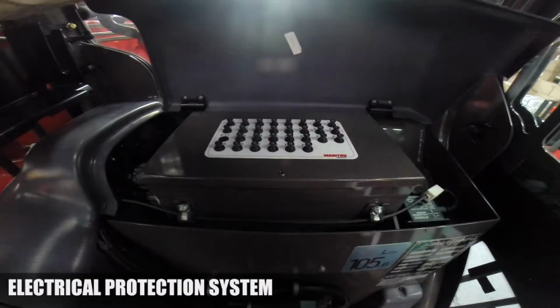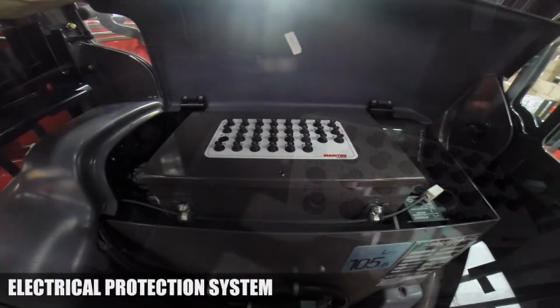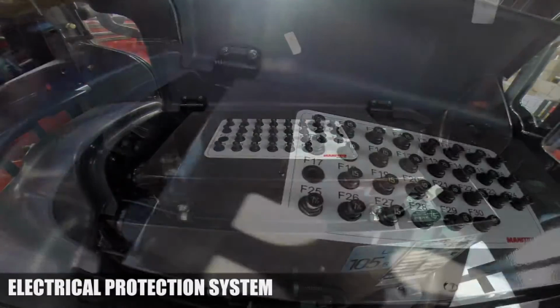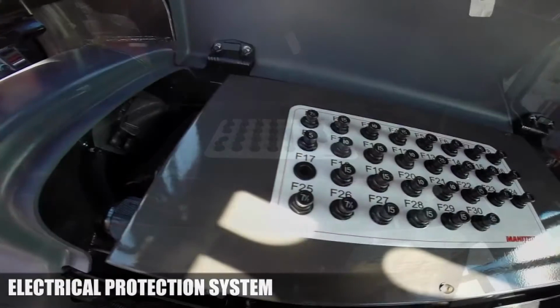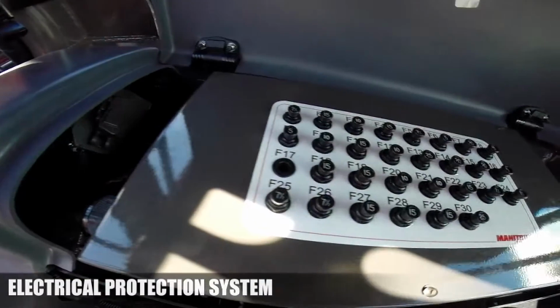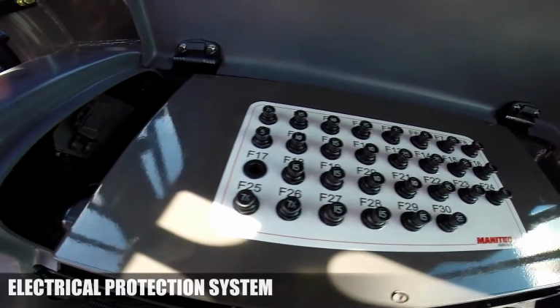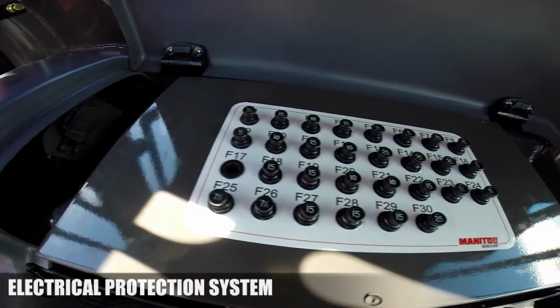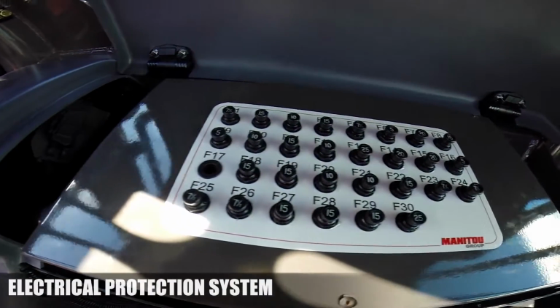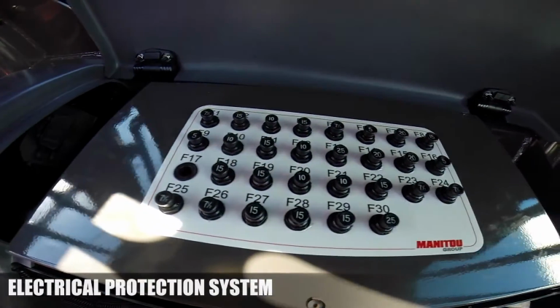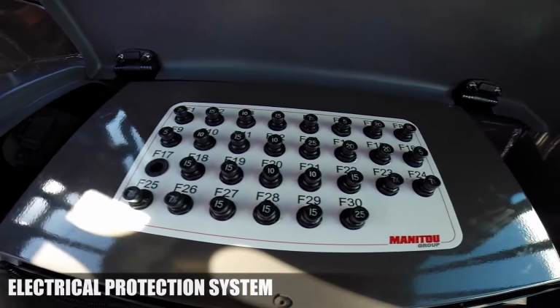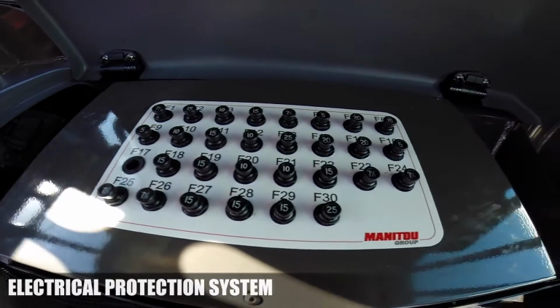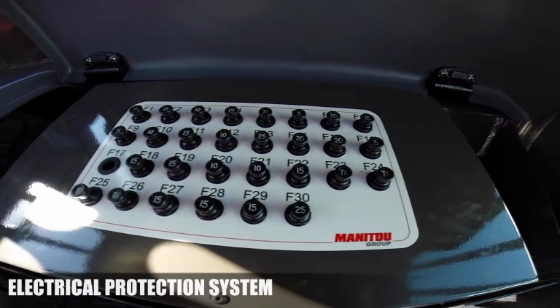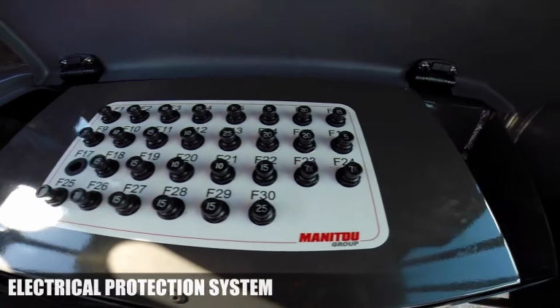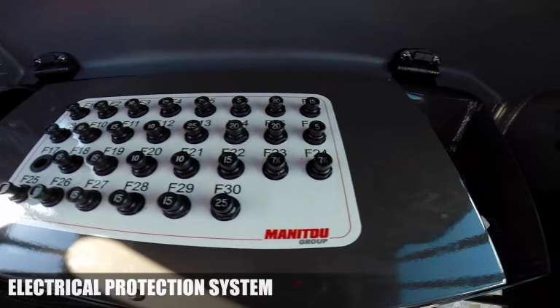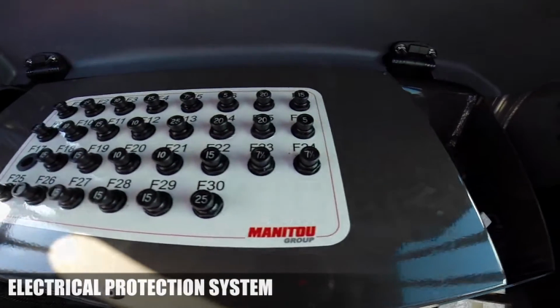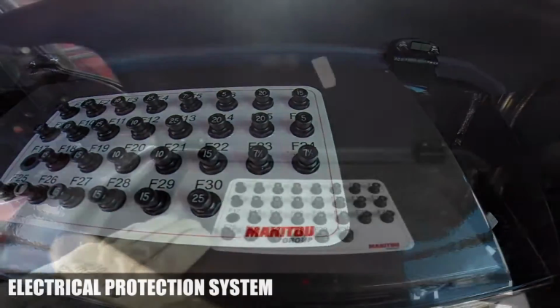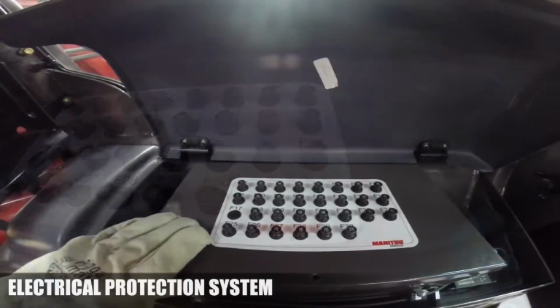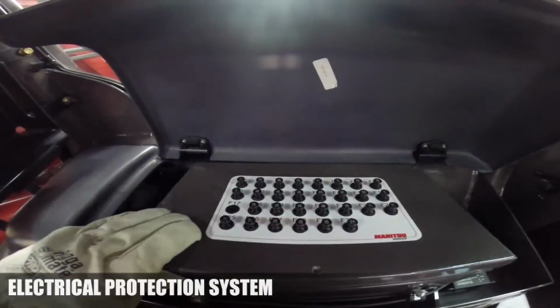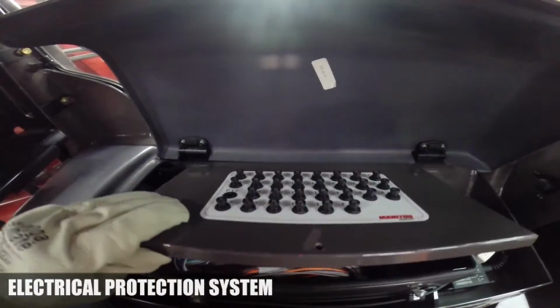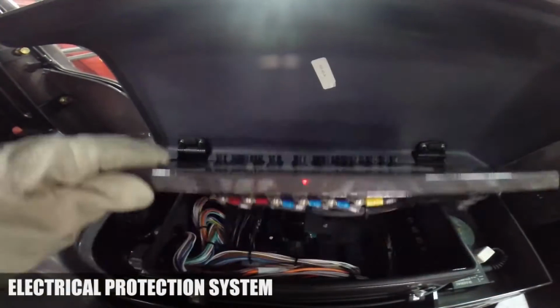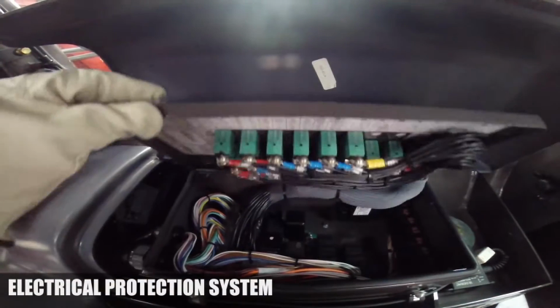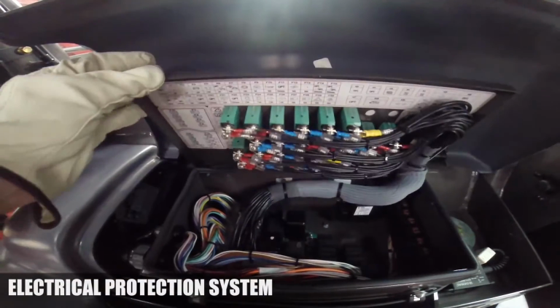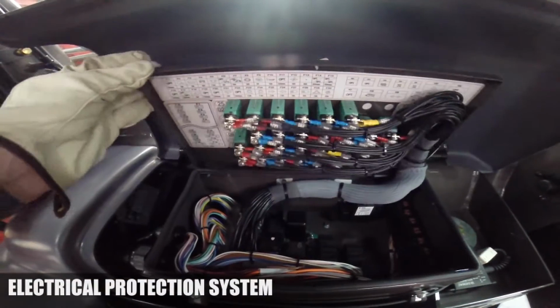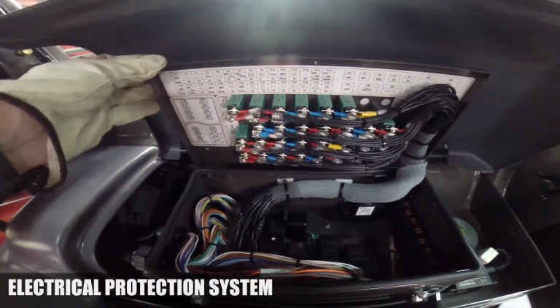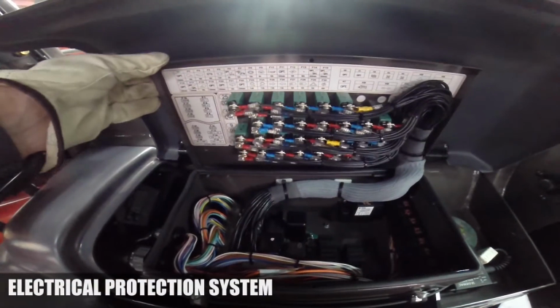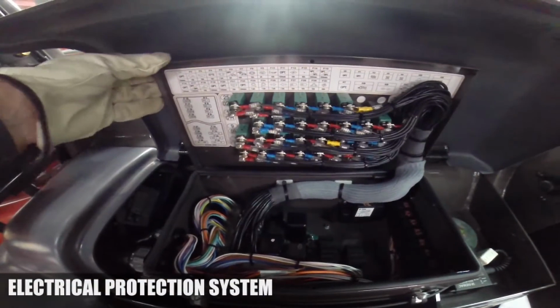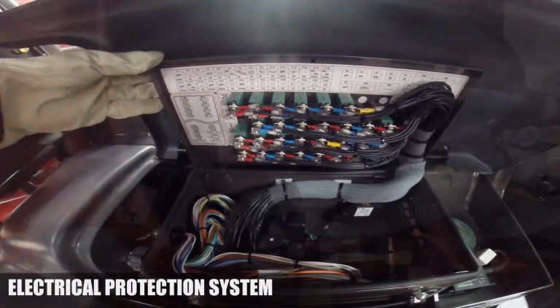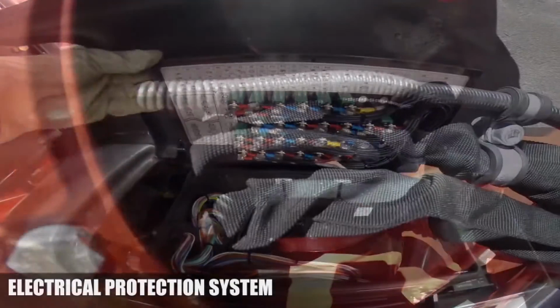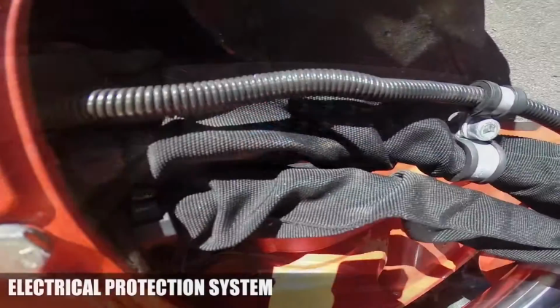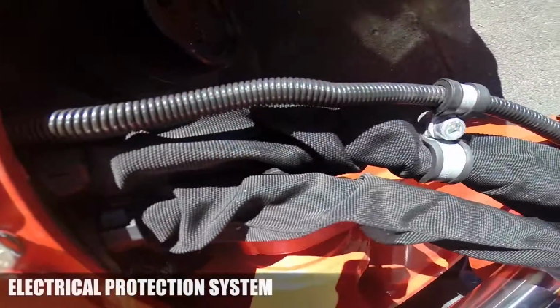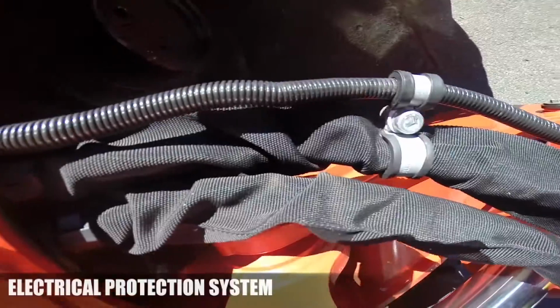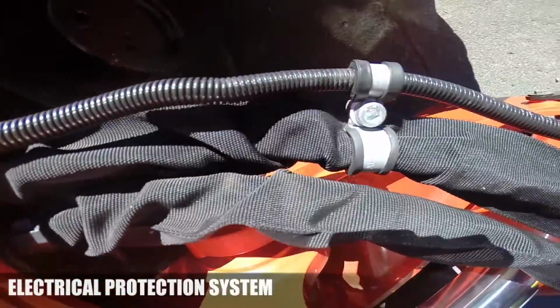To effectively reduce electrical breakdowns or risk of fire, Manitou has engineered the ultimate electrical protection system.